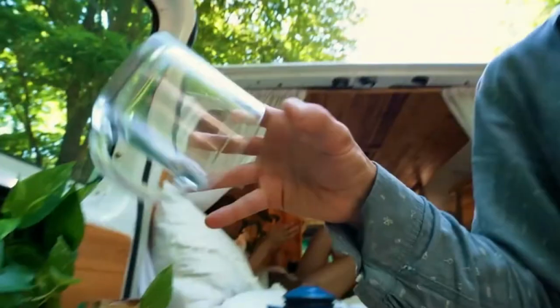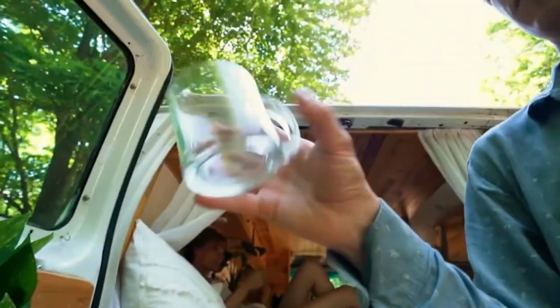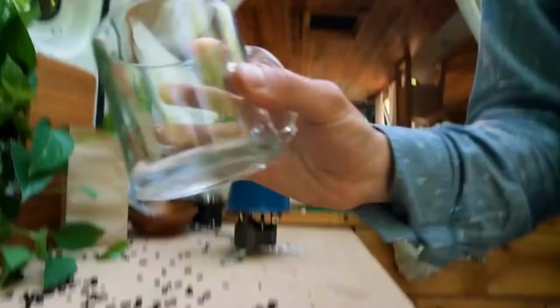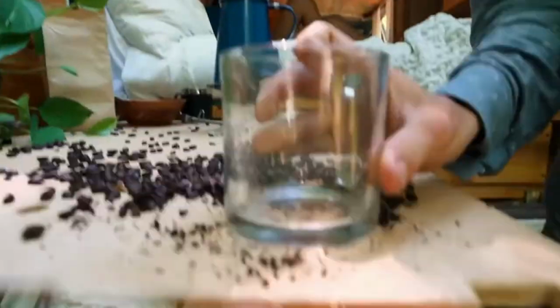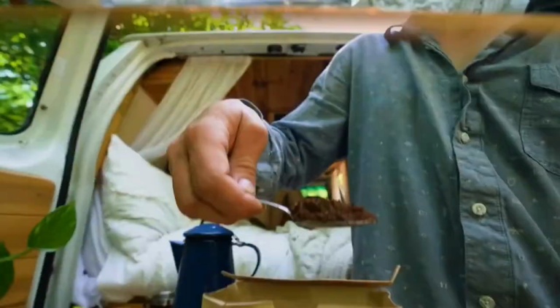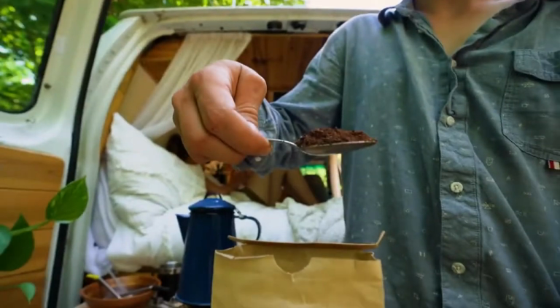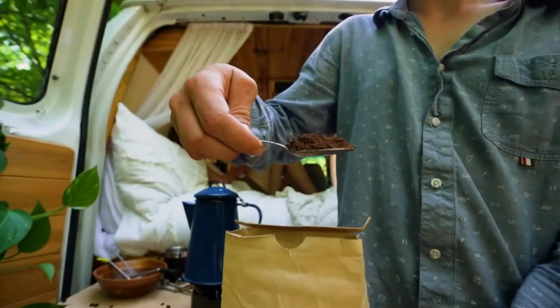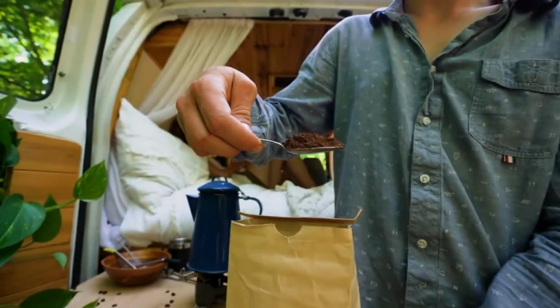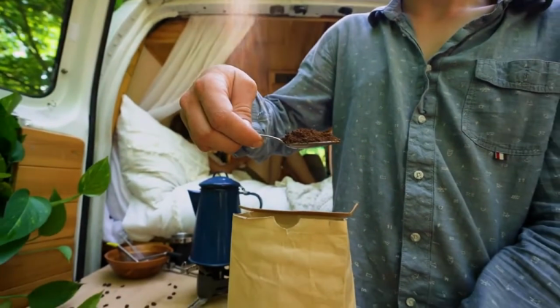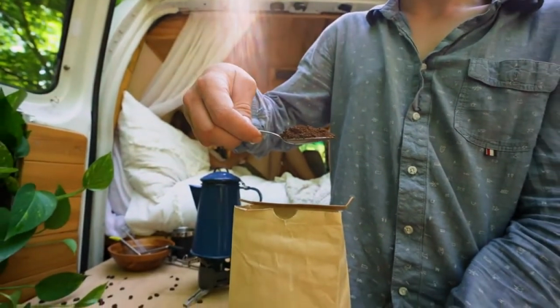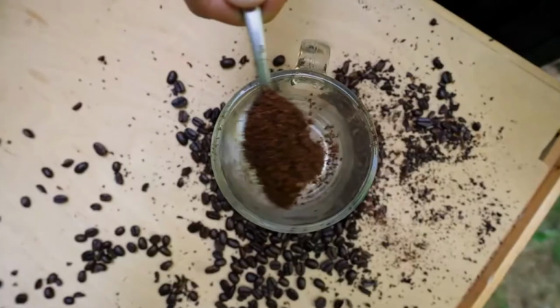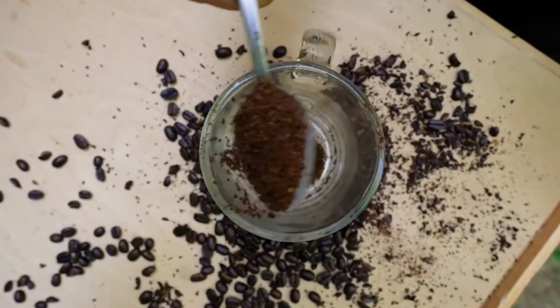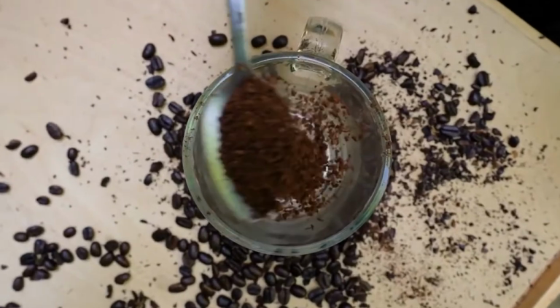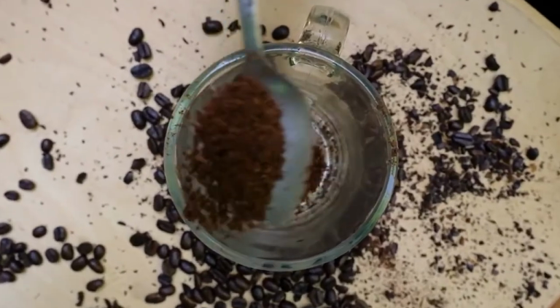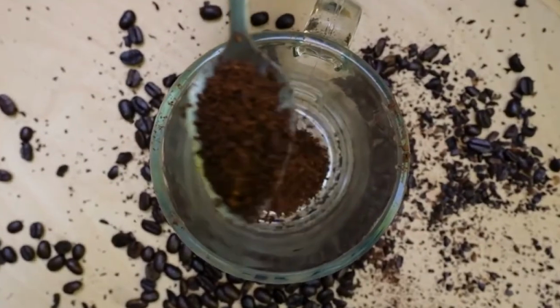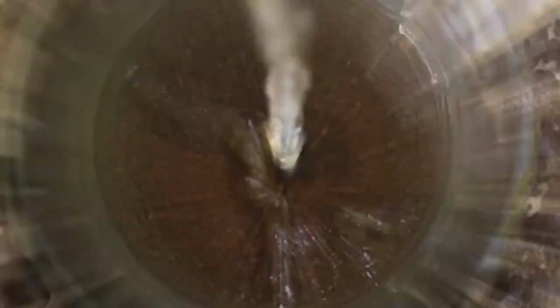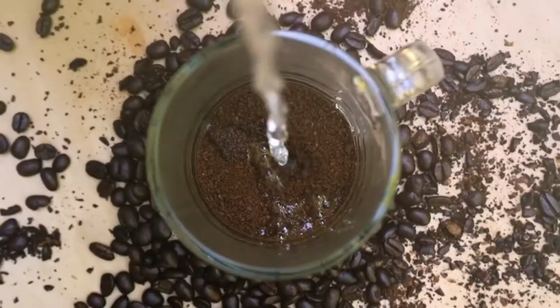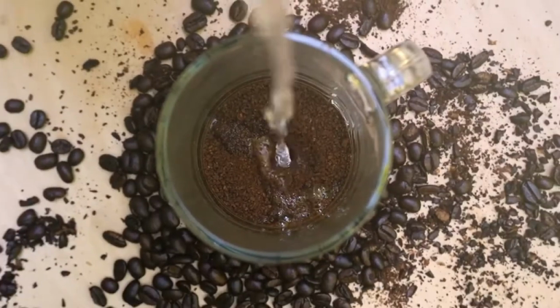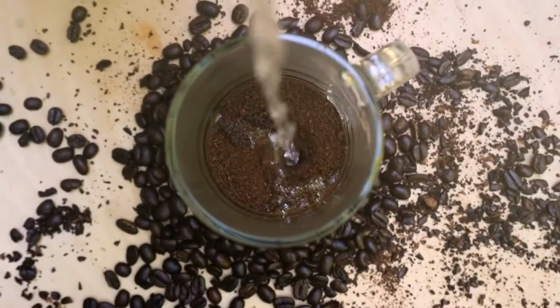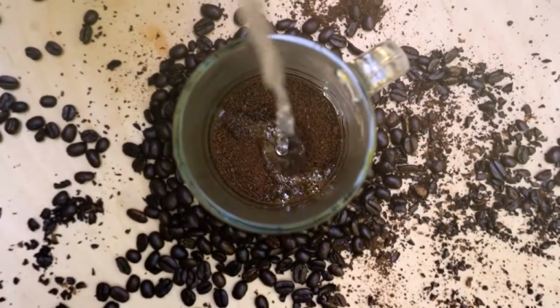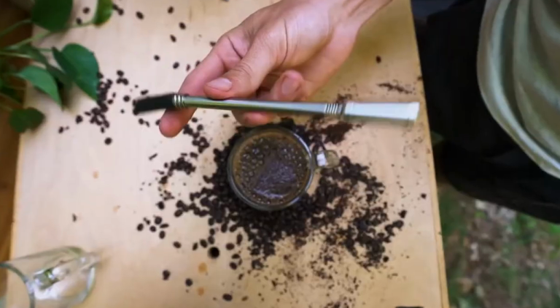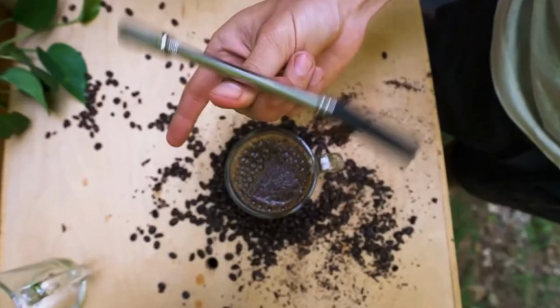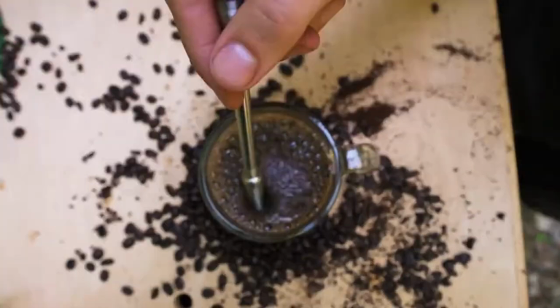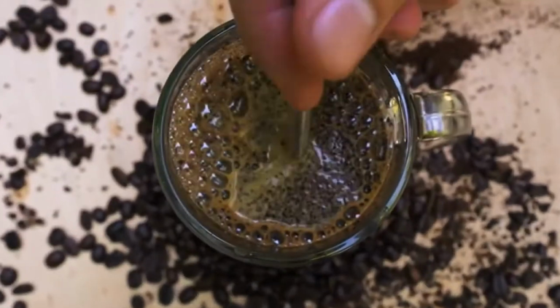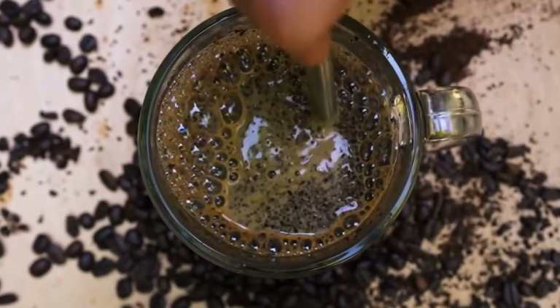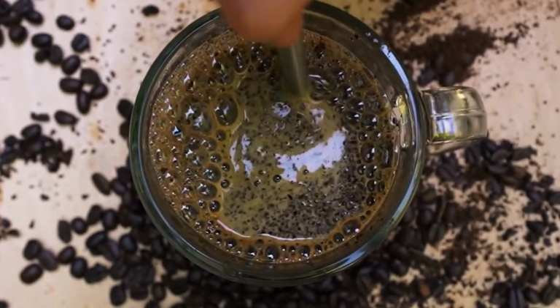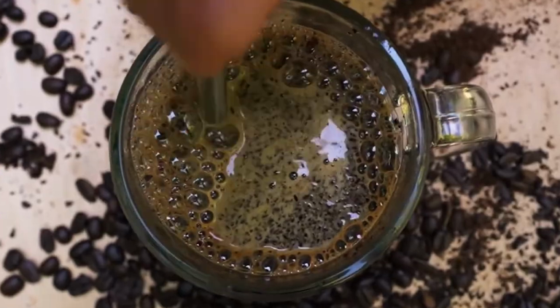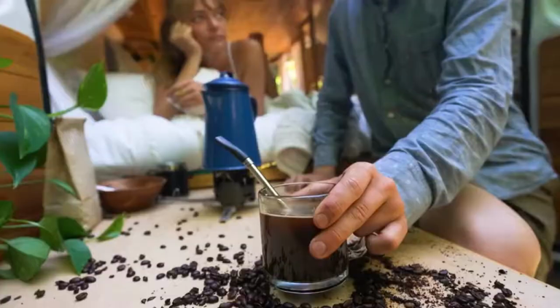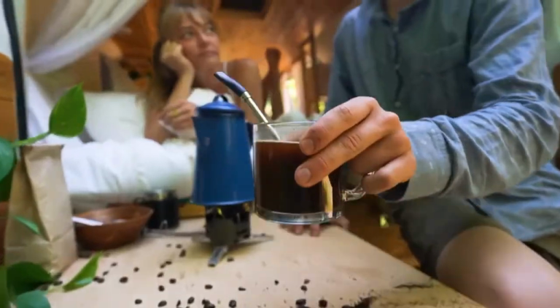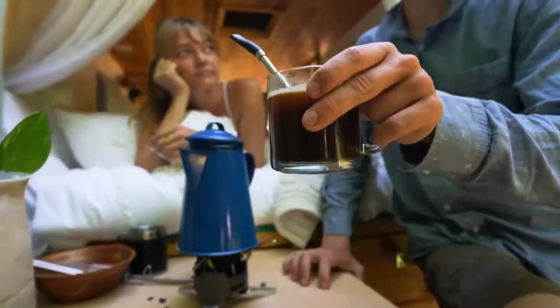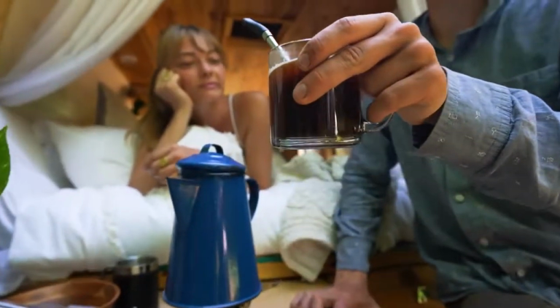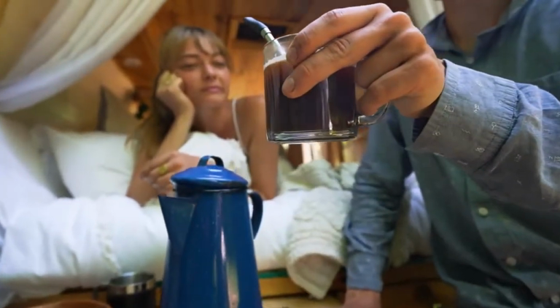Just drop in a scoop of your favorite coffee grounds, add hot water, pop in your Jogo and enjoy.